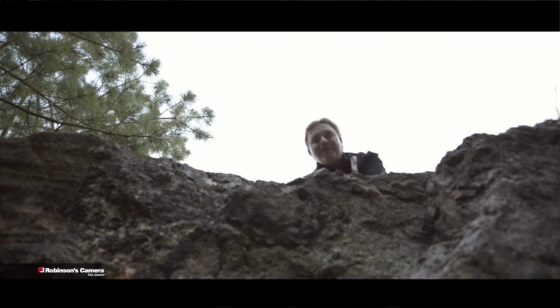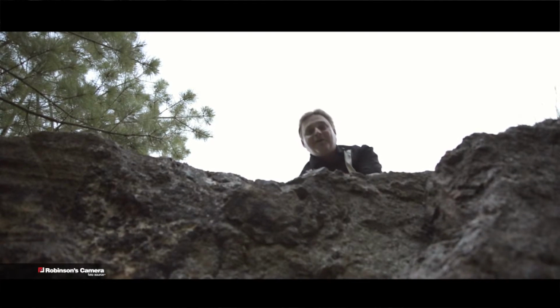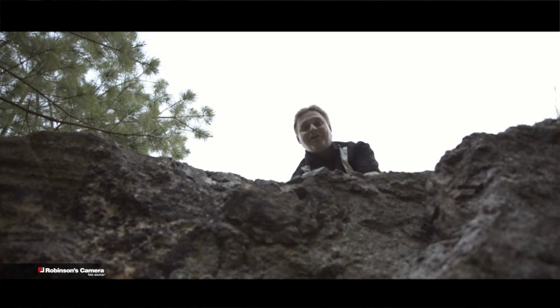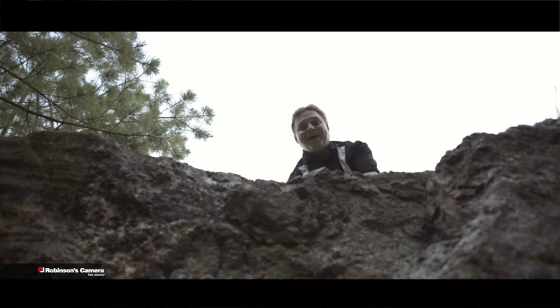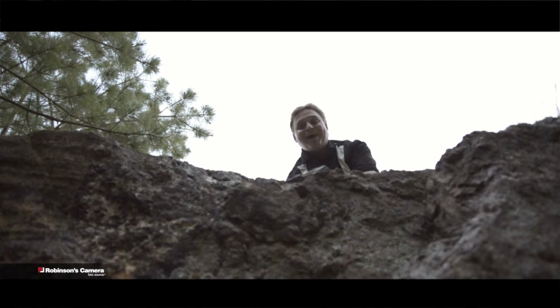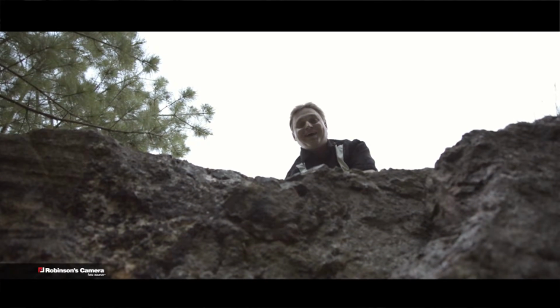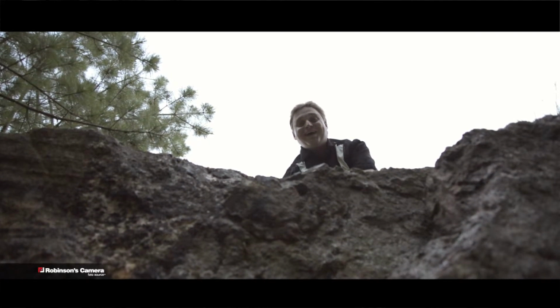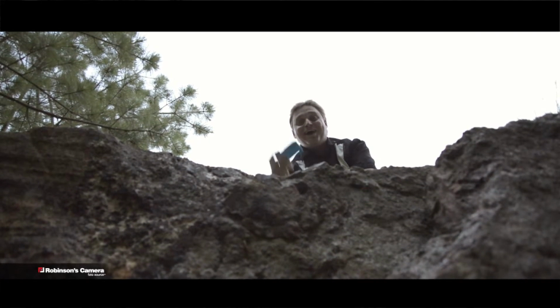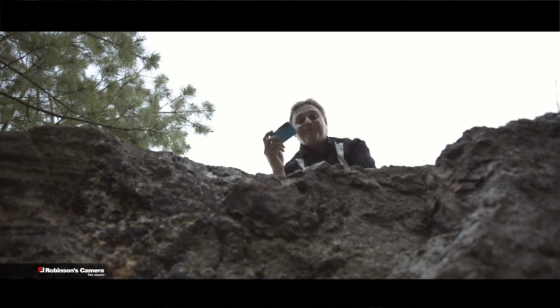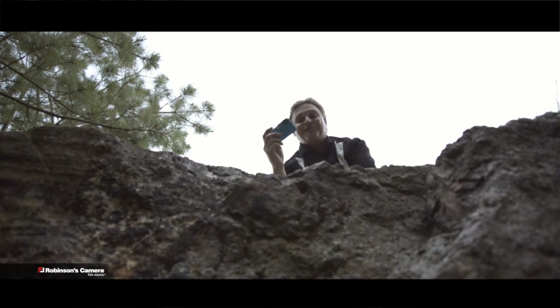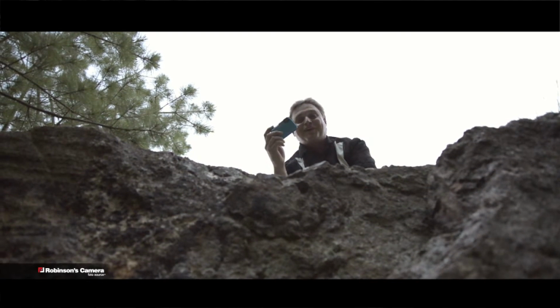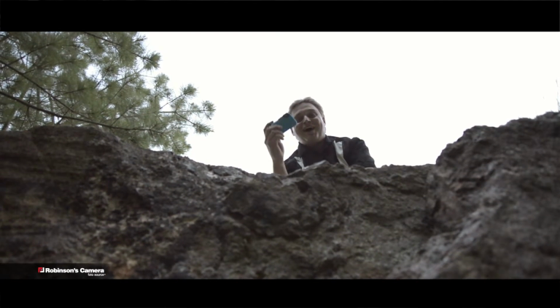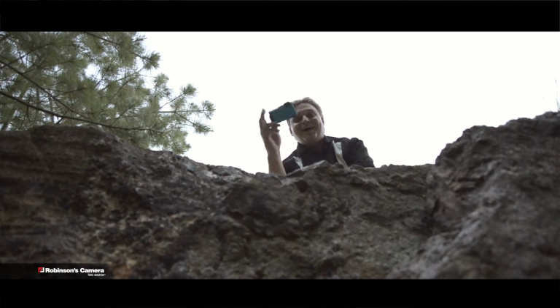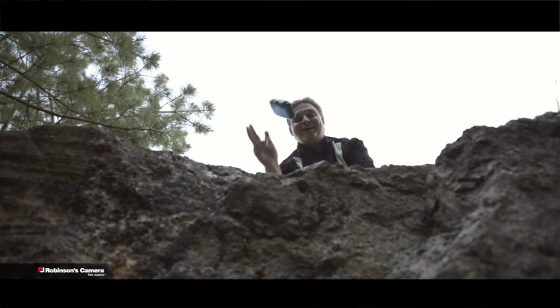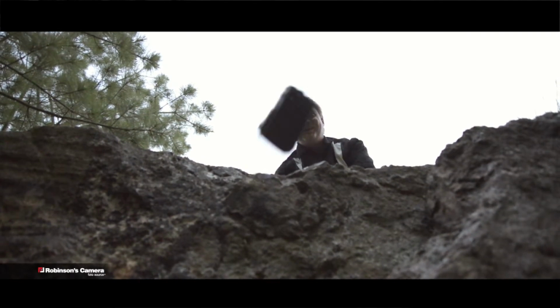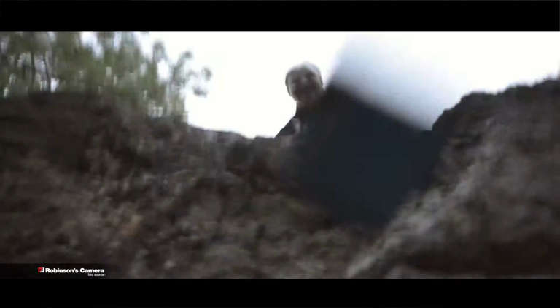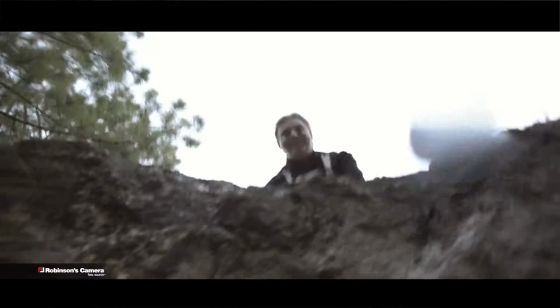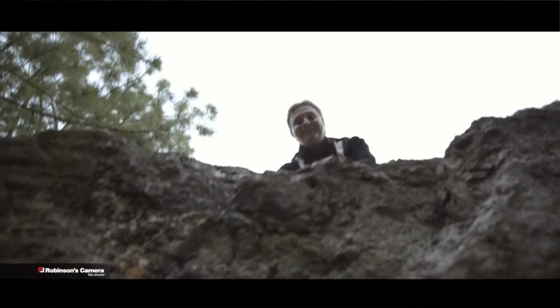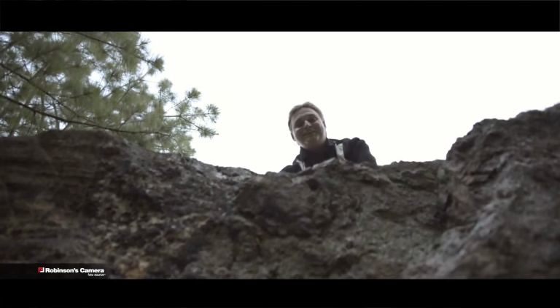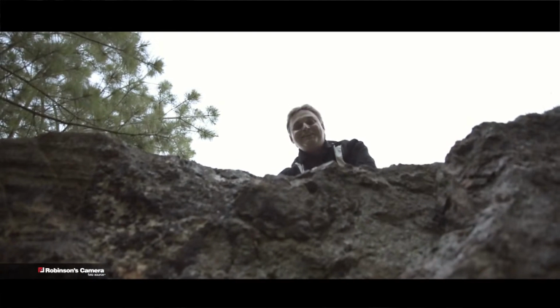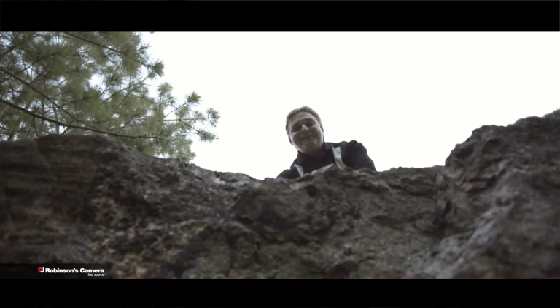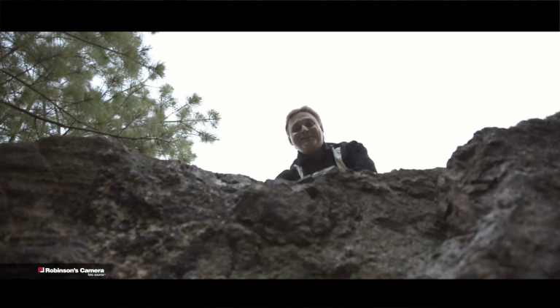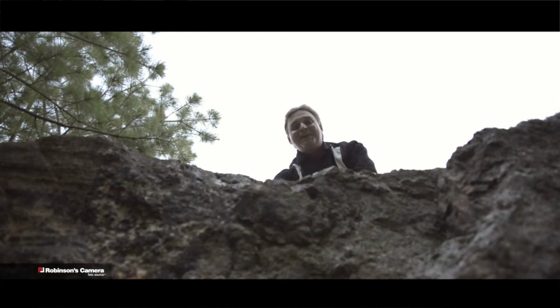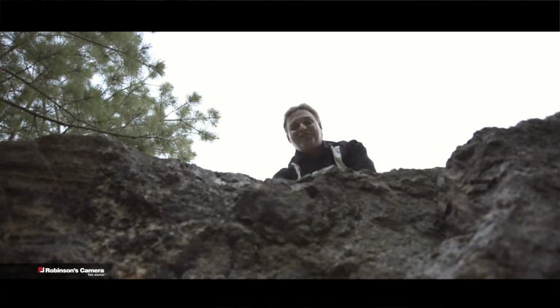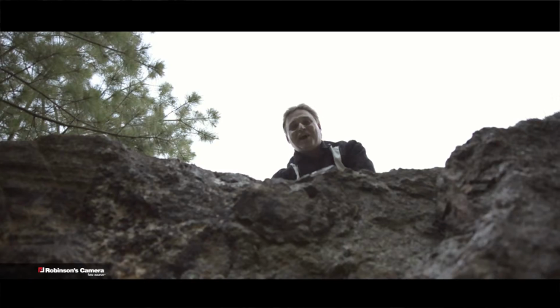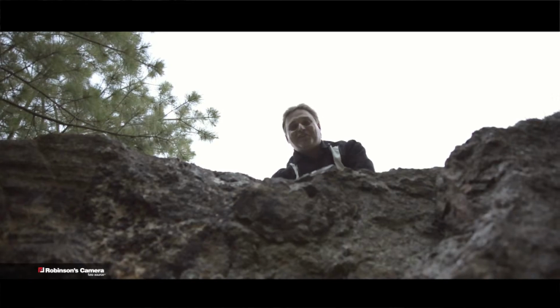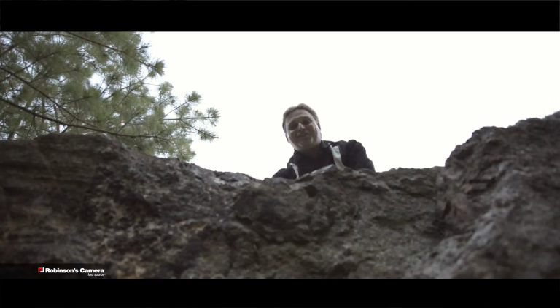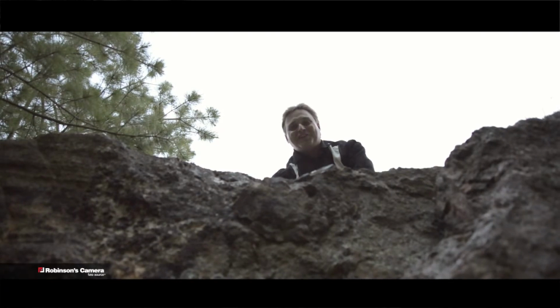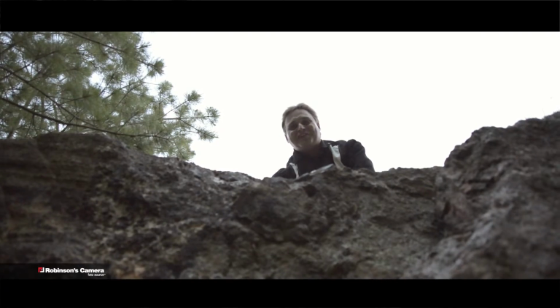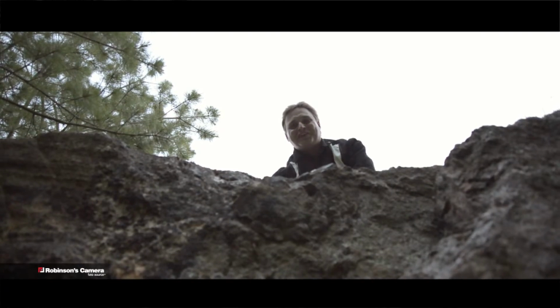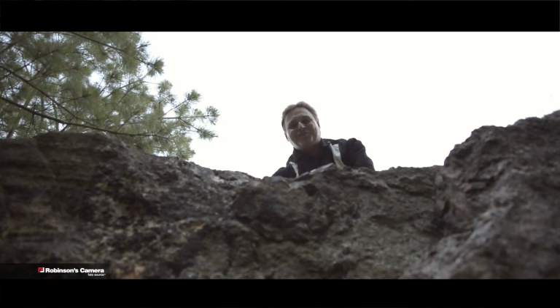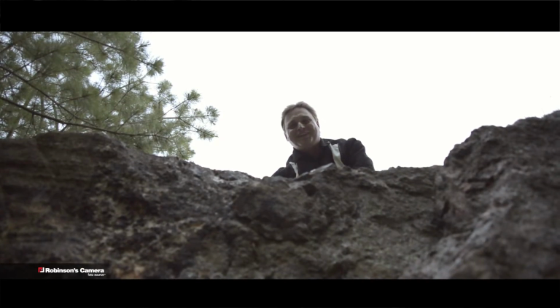Oh yeah, I almost forgot — it's shock resistant to six feet.